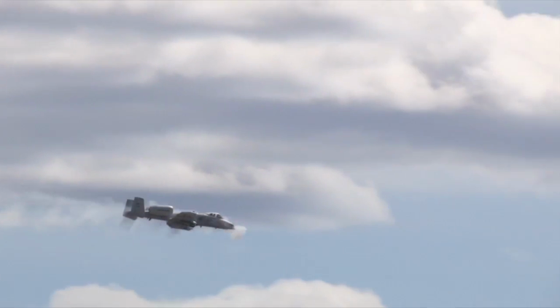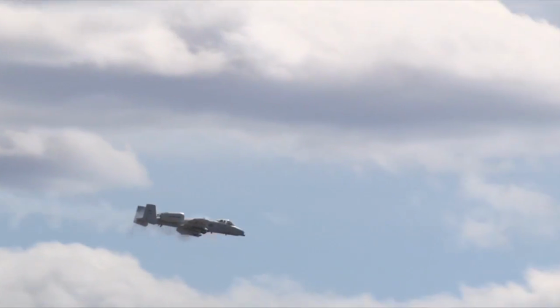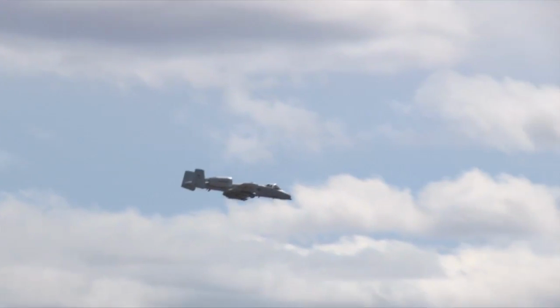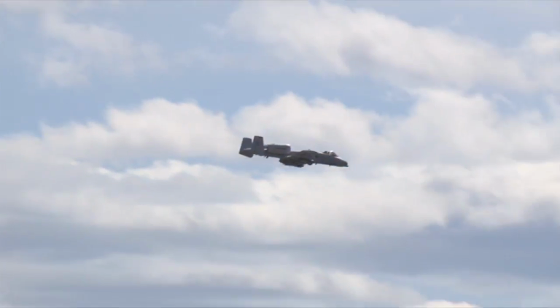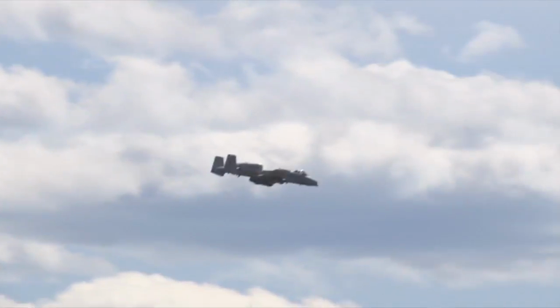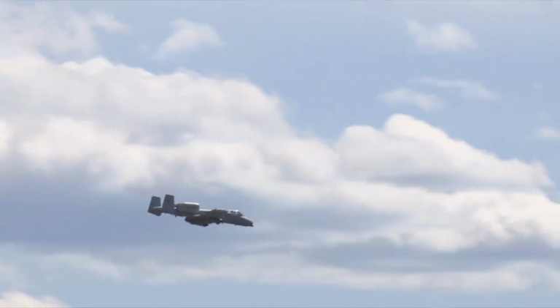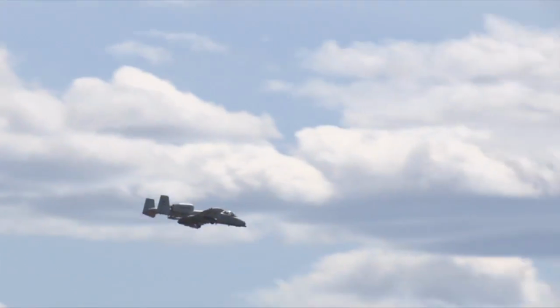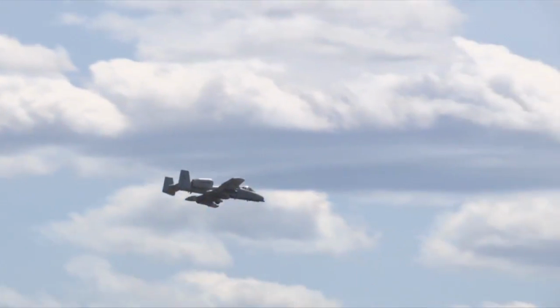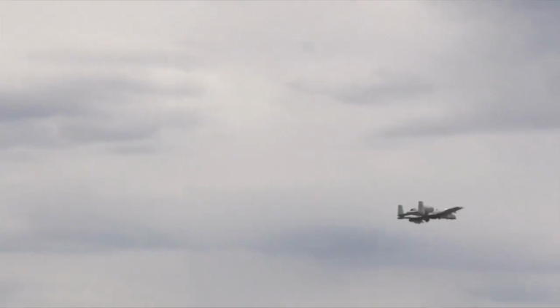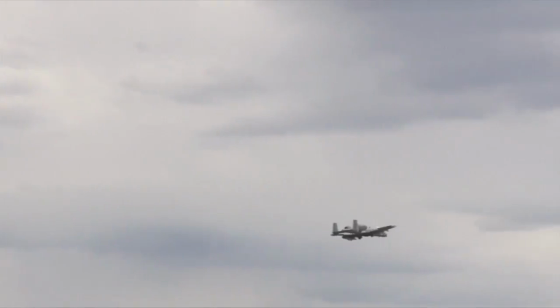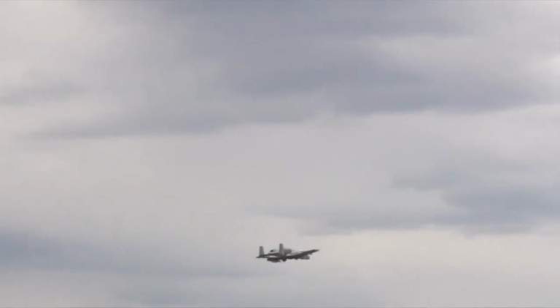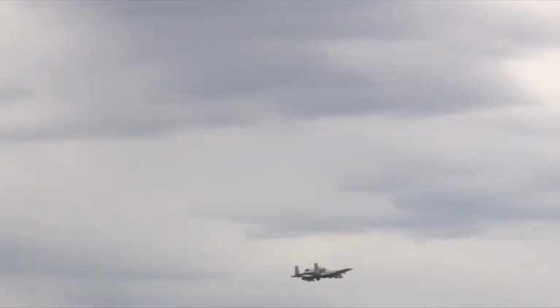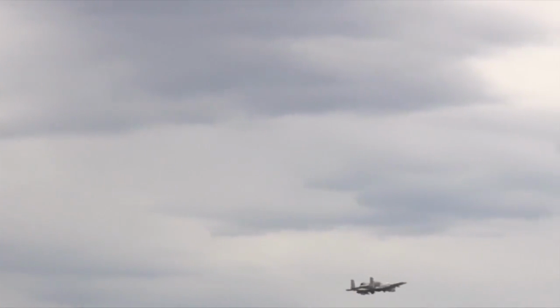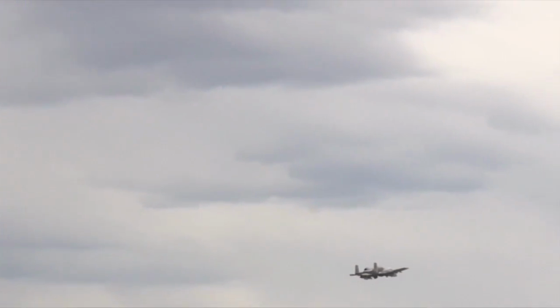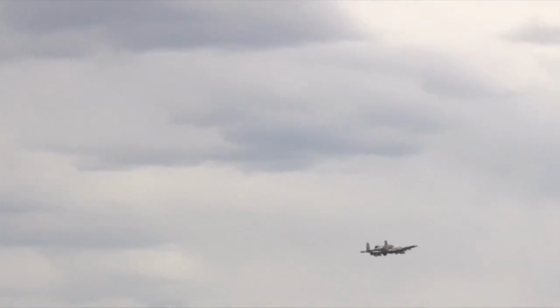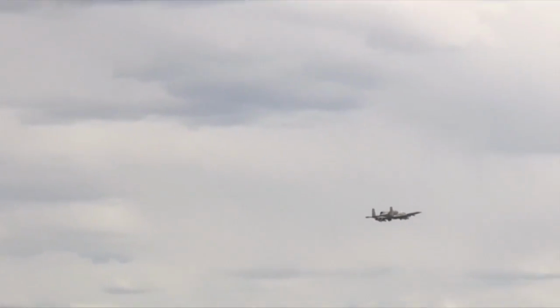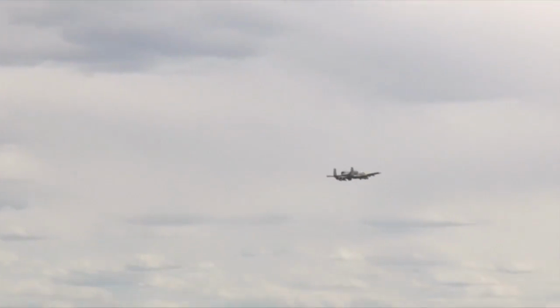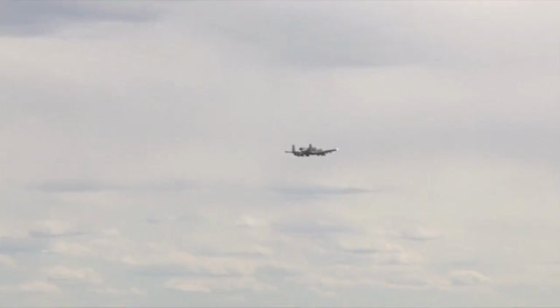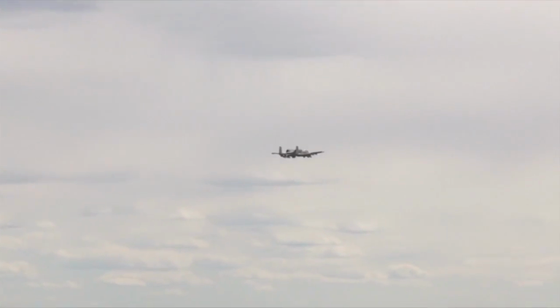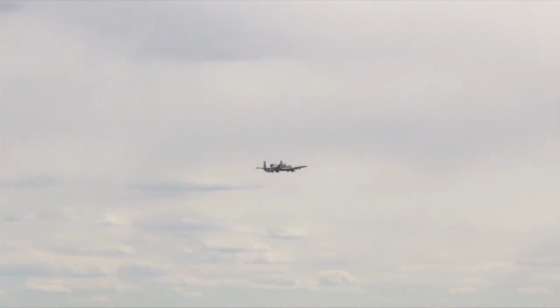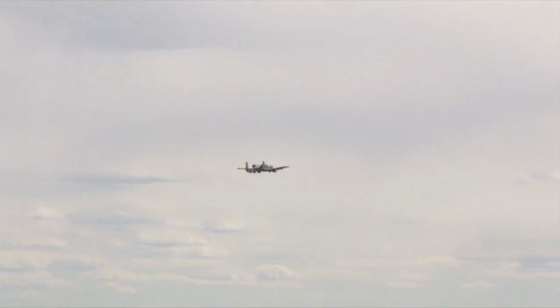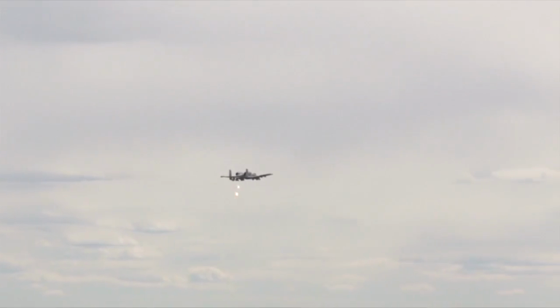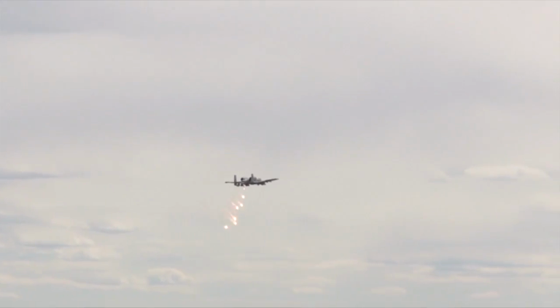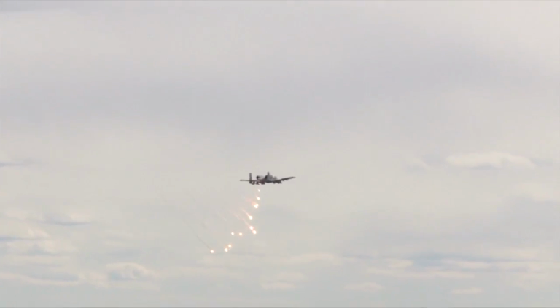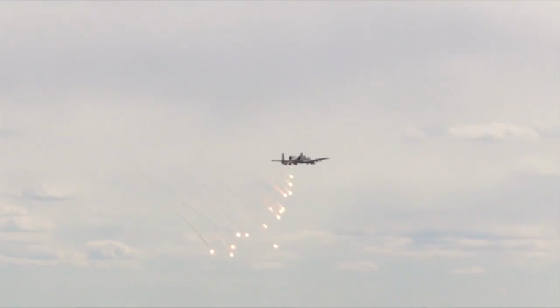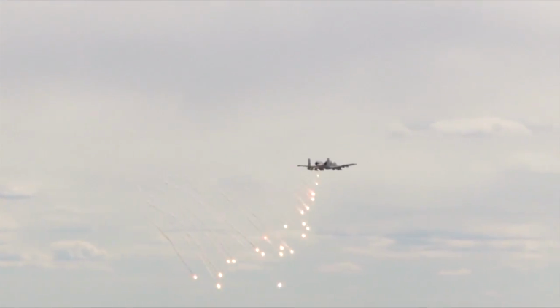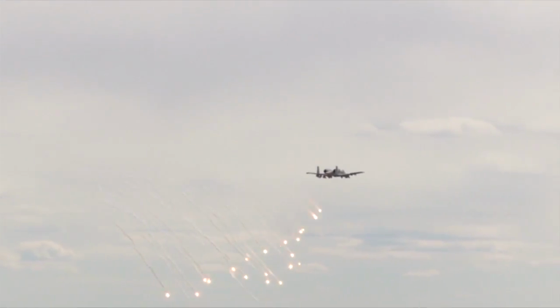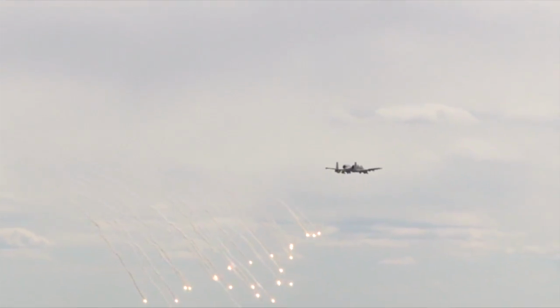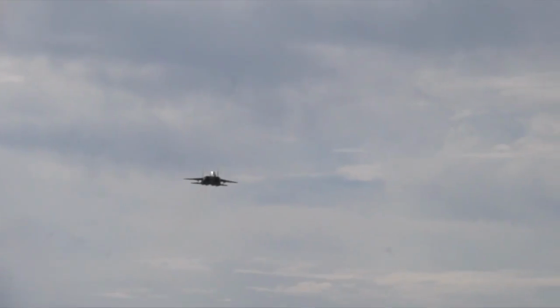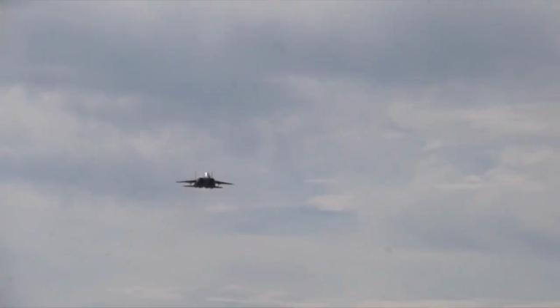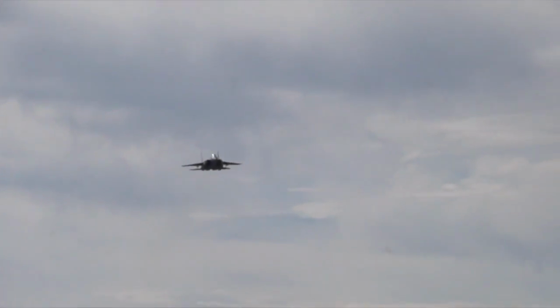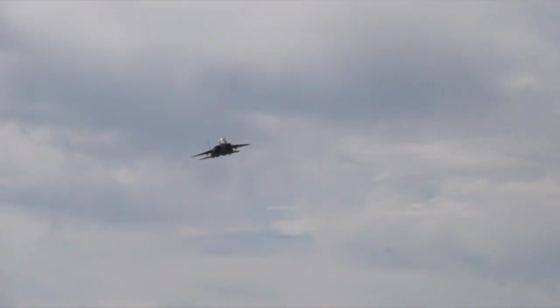We've got some limited integration with the A-10s, and this afternoon we just started integrating with the F-15E Strike Eagles down the street from the 389th Fighter Squadron.